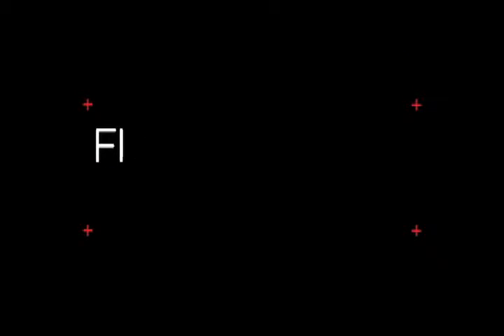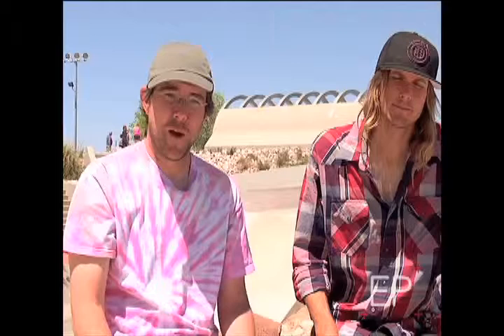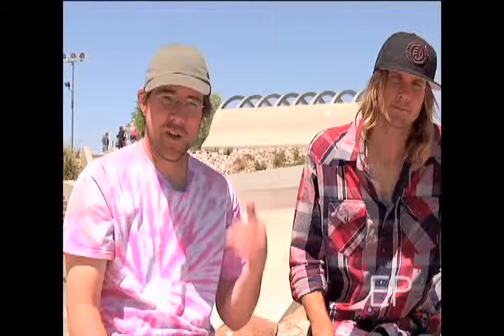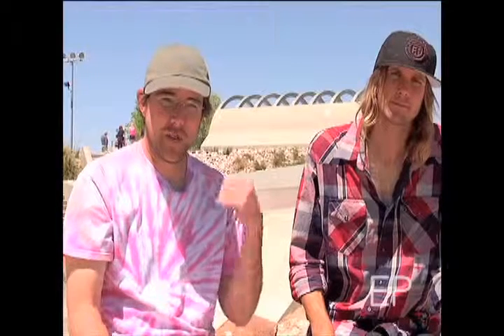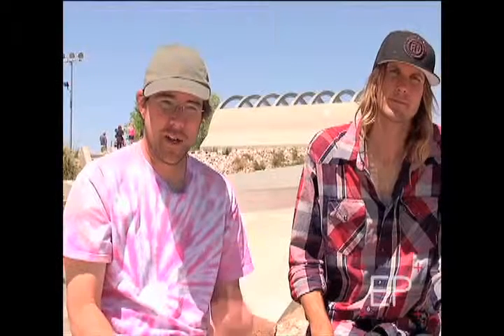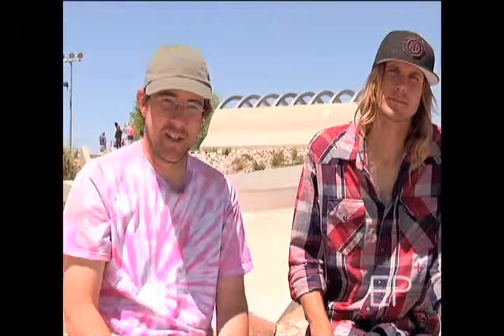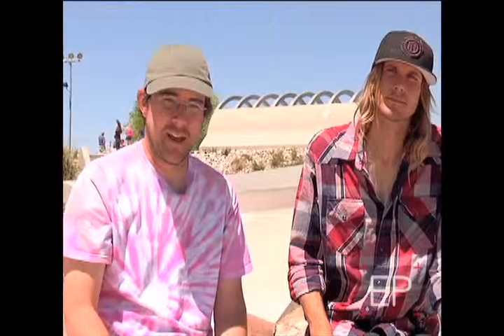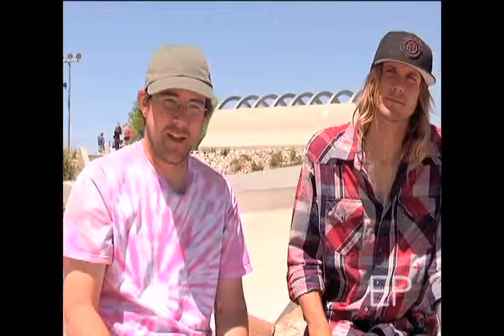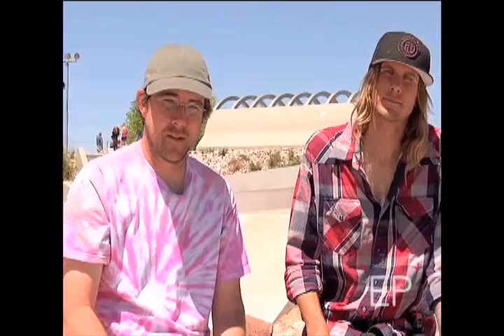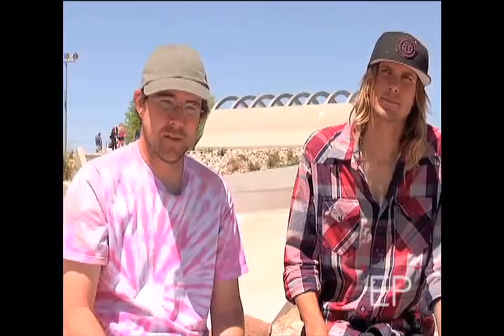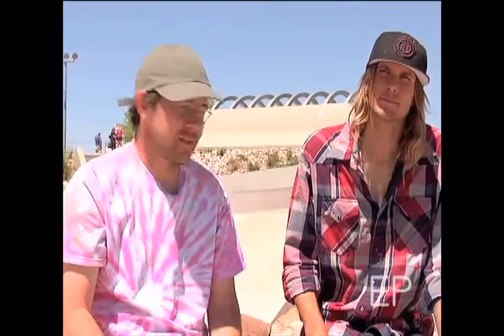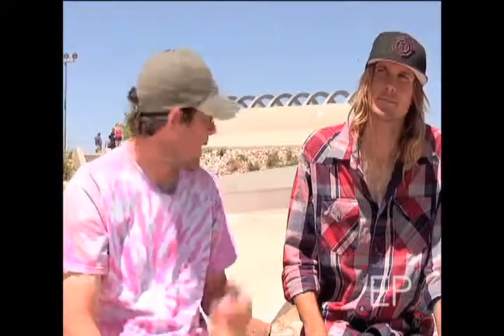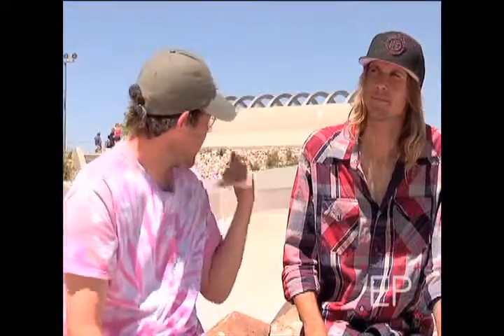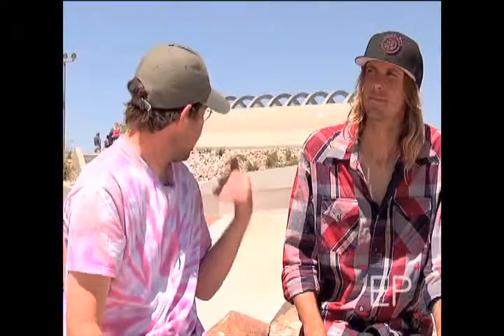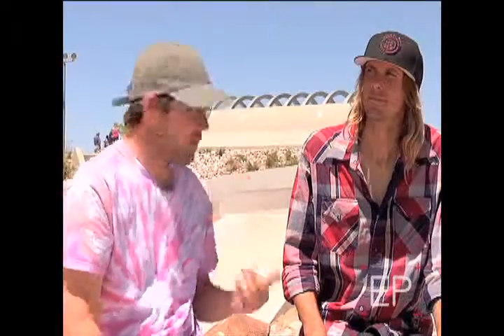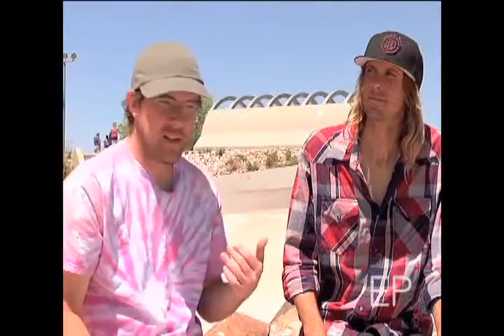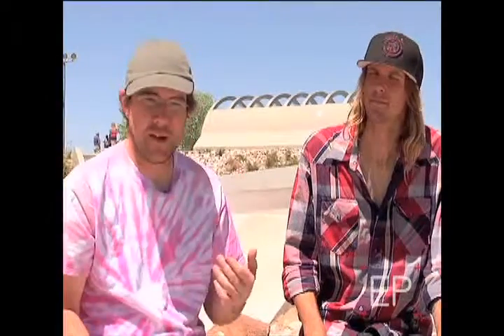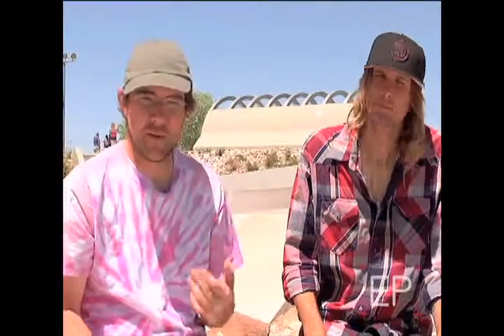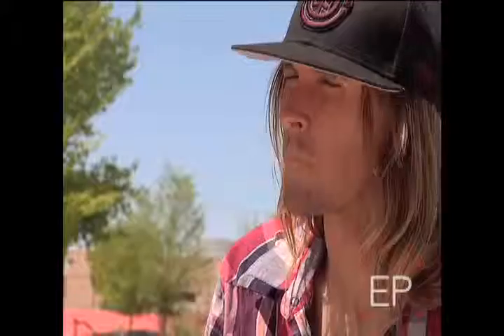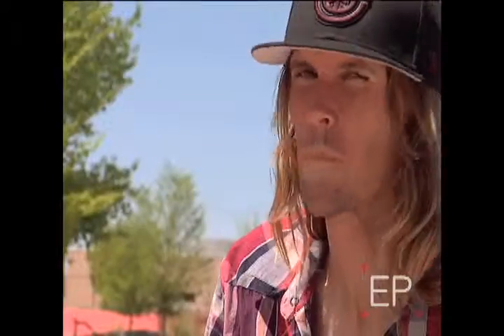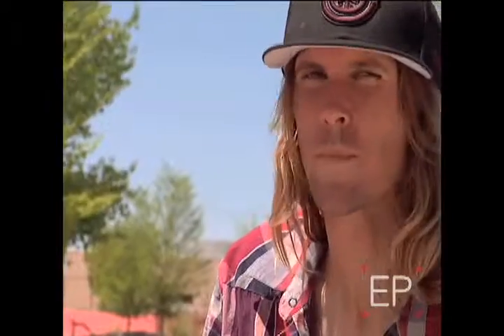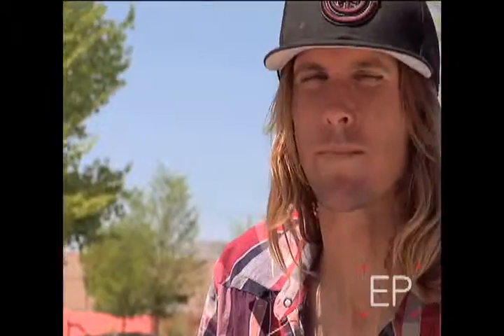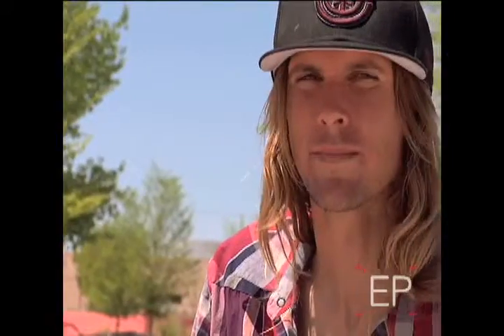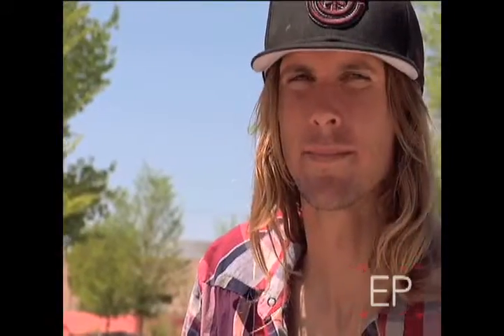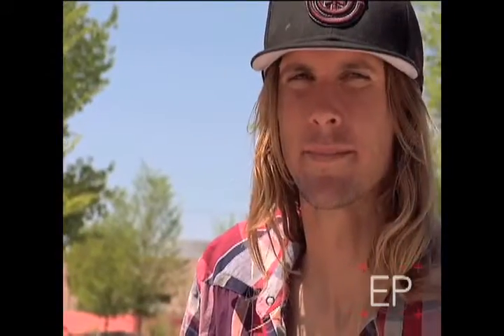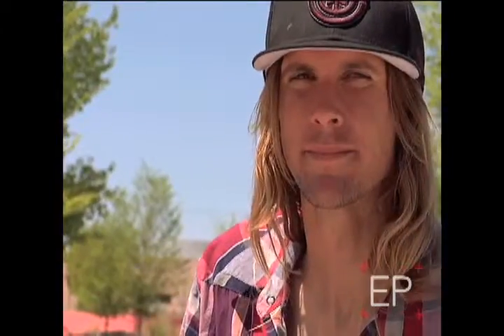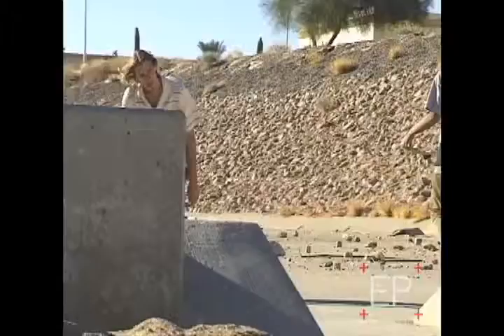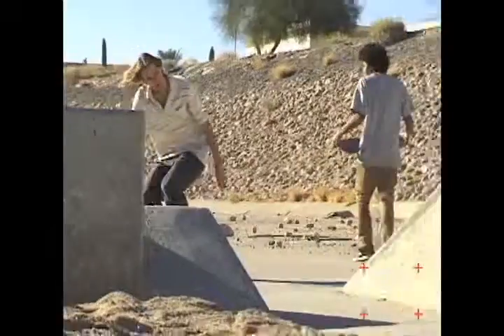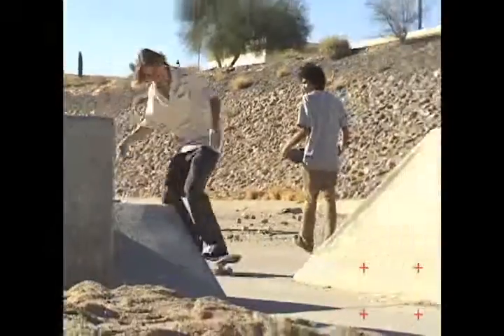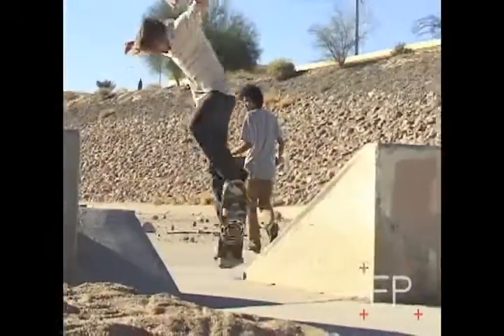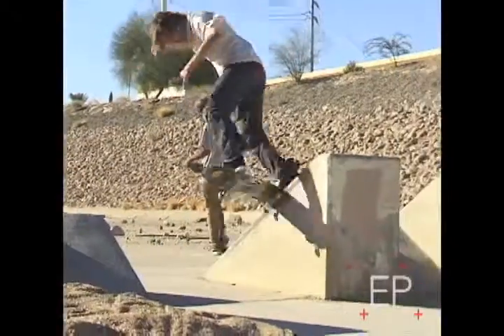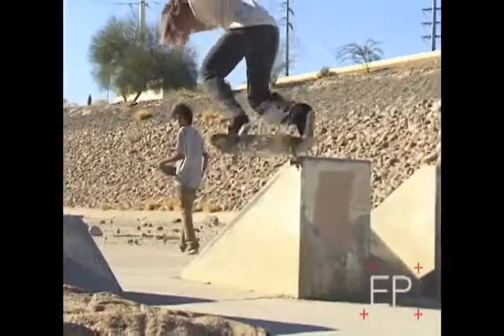We're in Albuquerque today at the Skate Plaza here with Levi Brown, talking about flatlight construction. She helped us develop it.